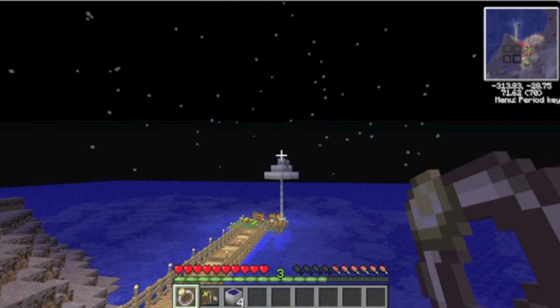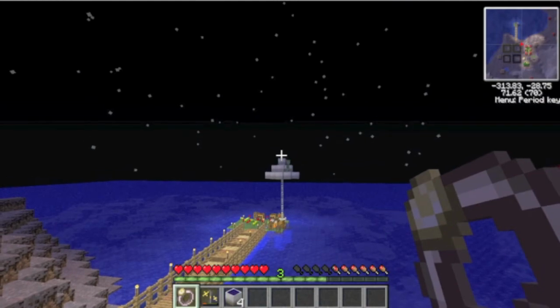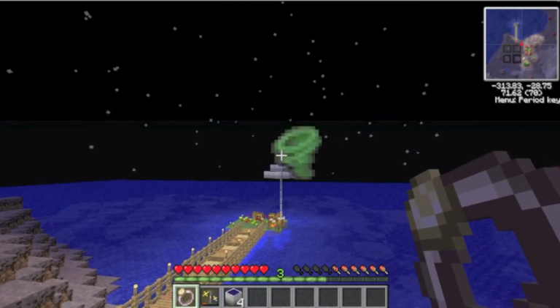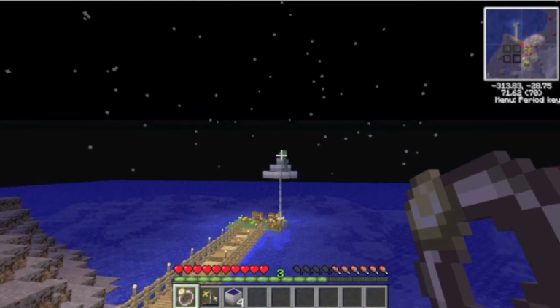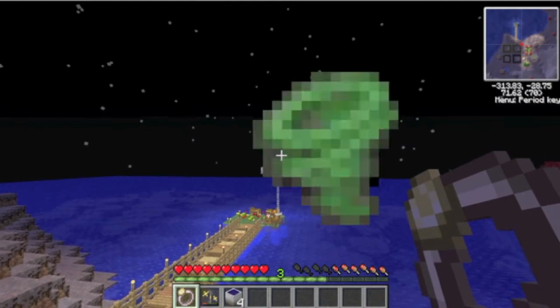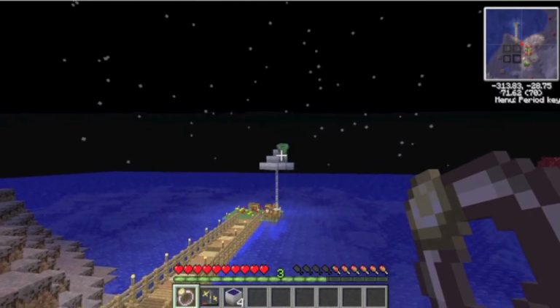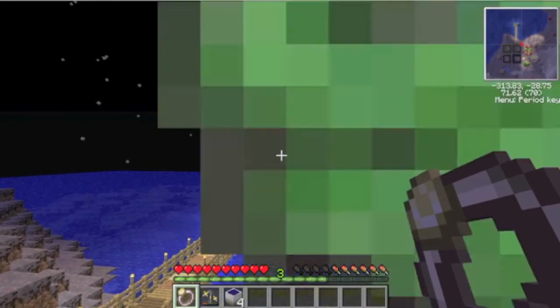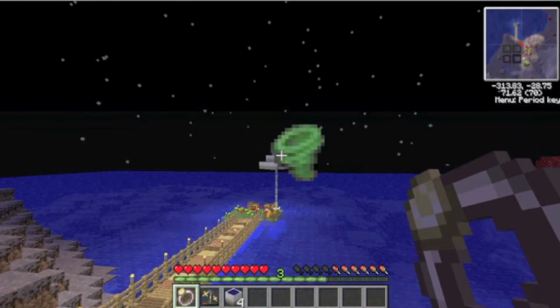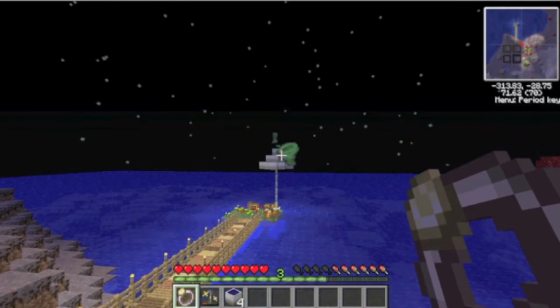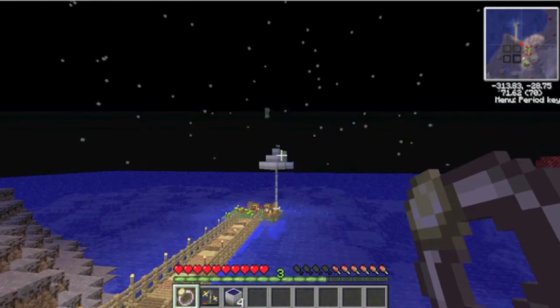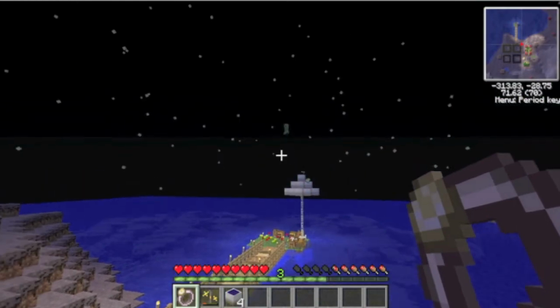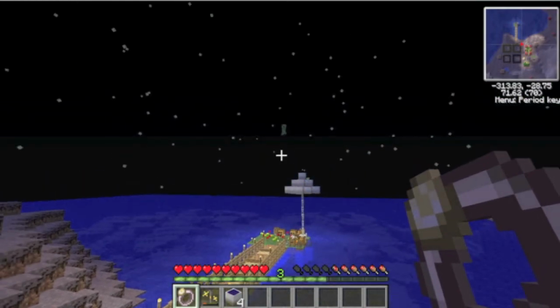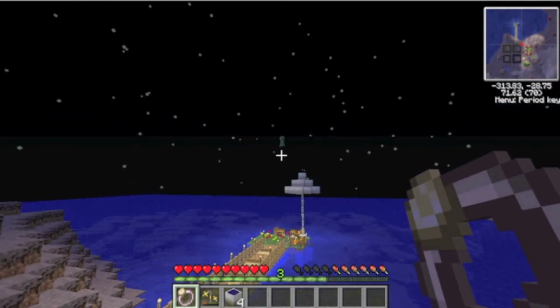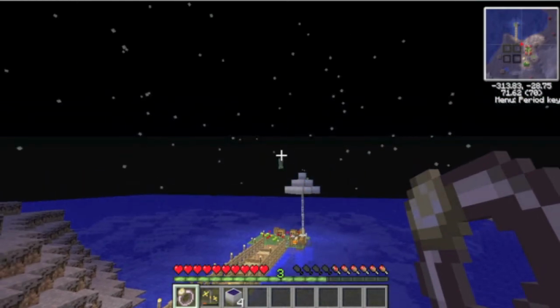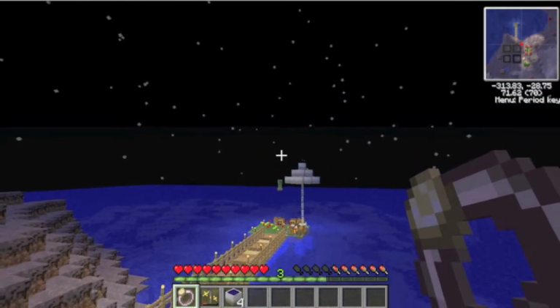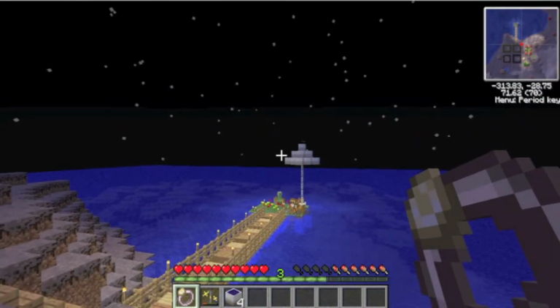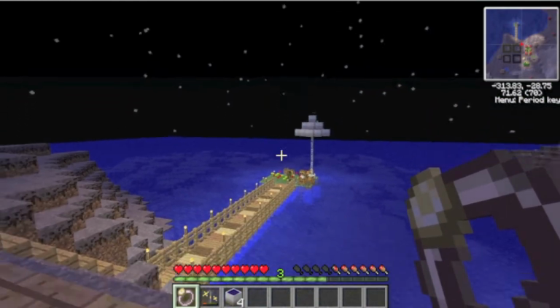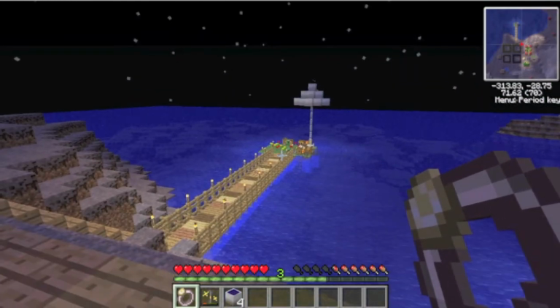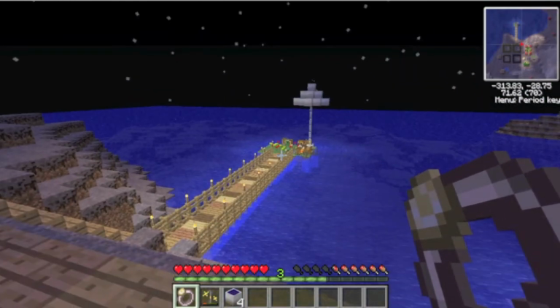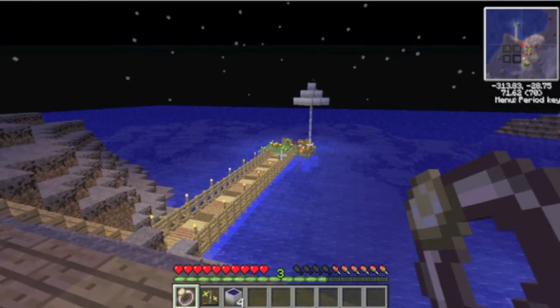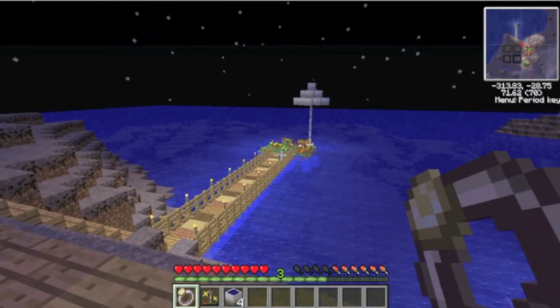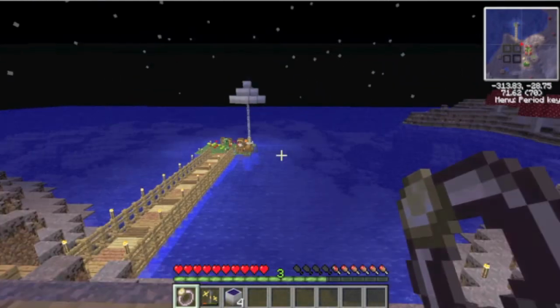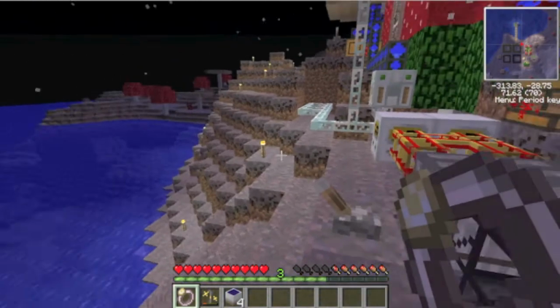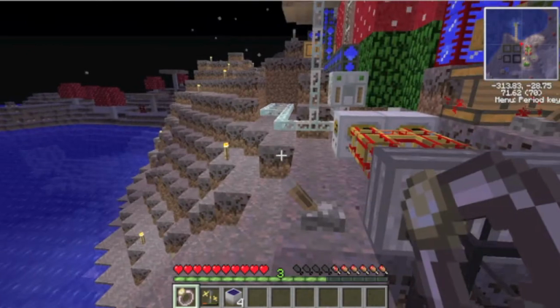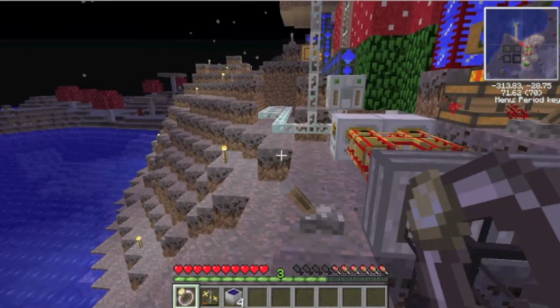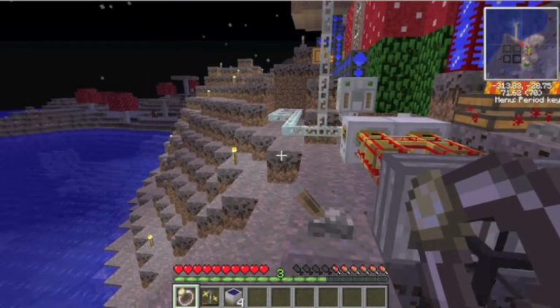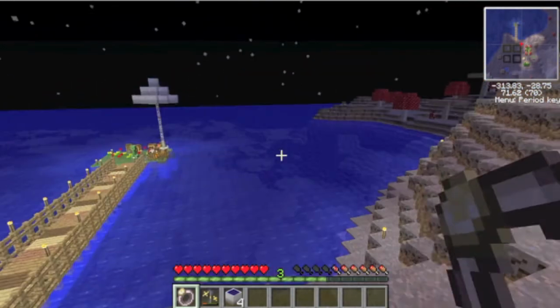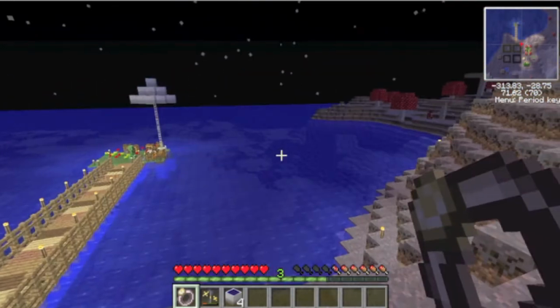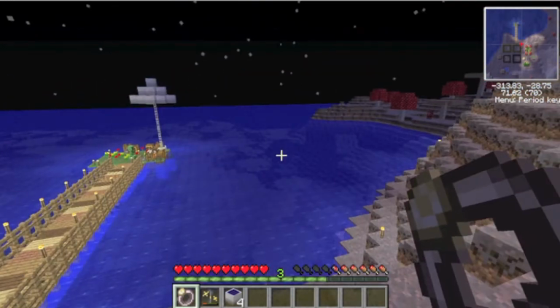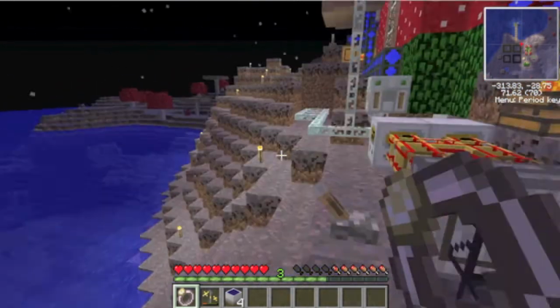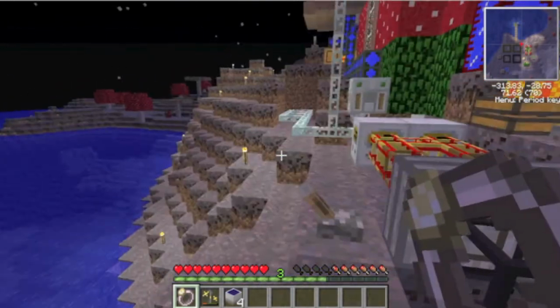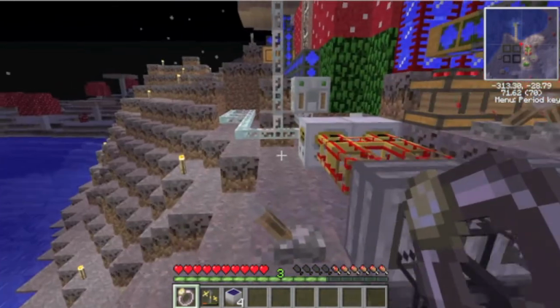The R button sends creepers flying. That will send creepers flying - hee hee!